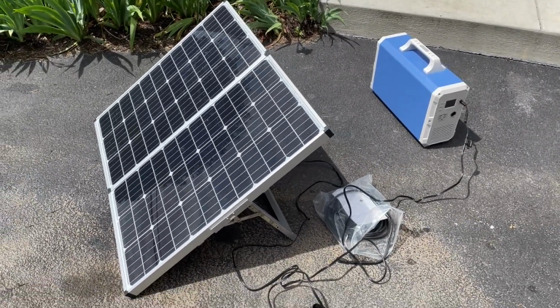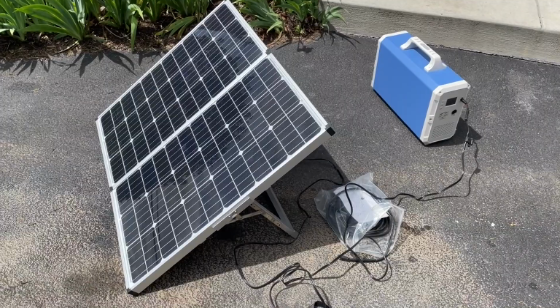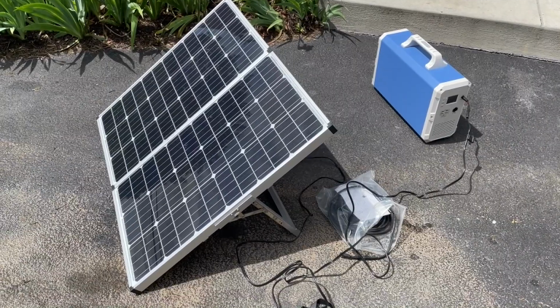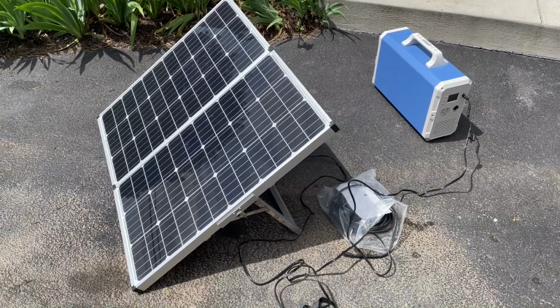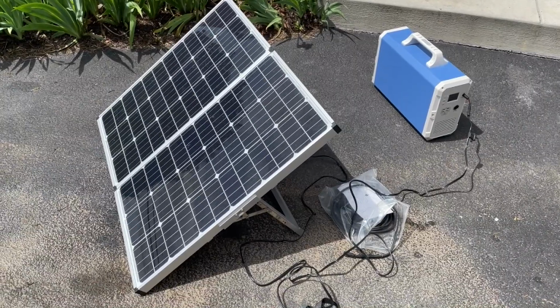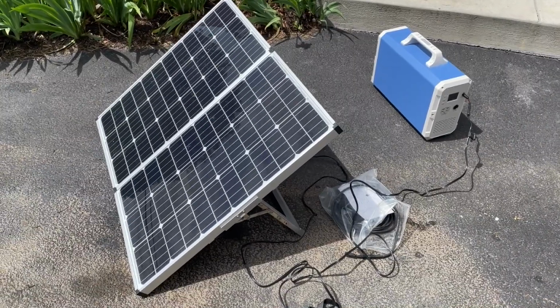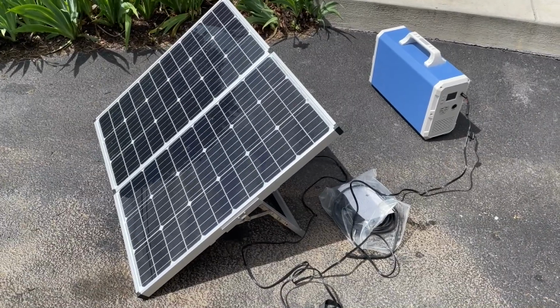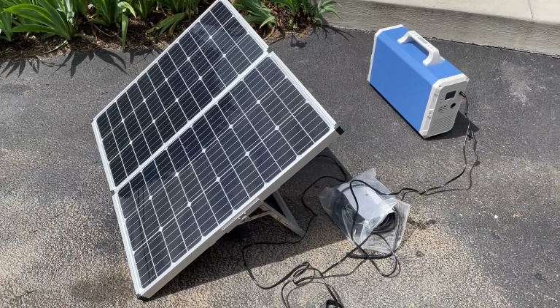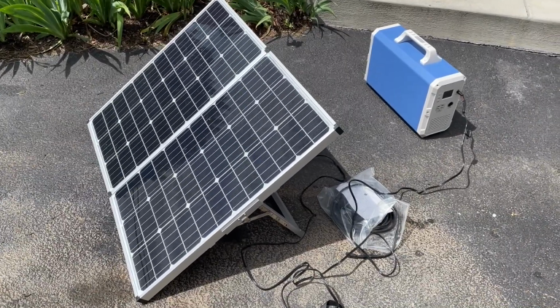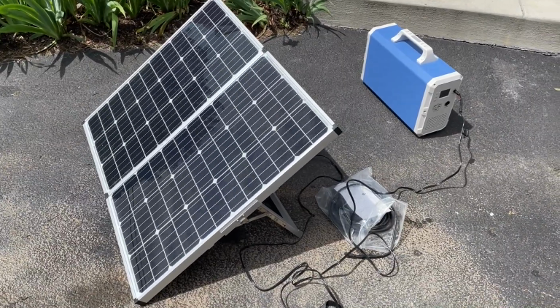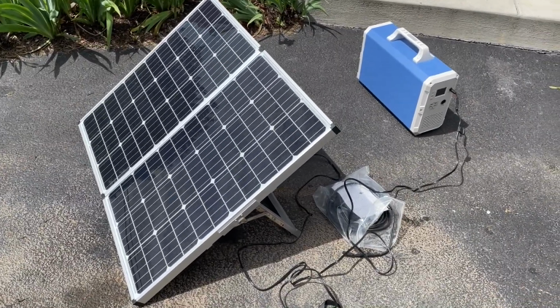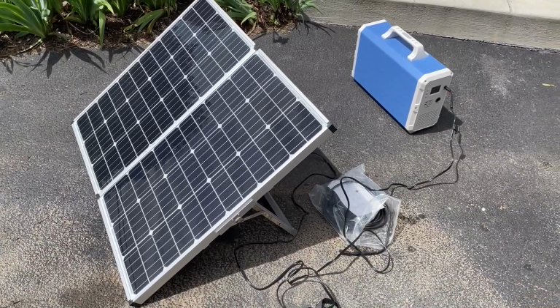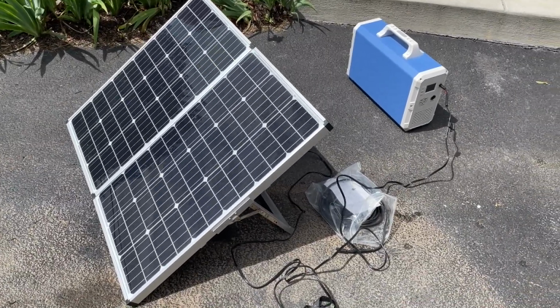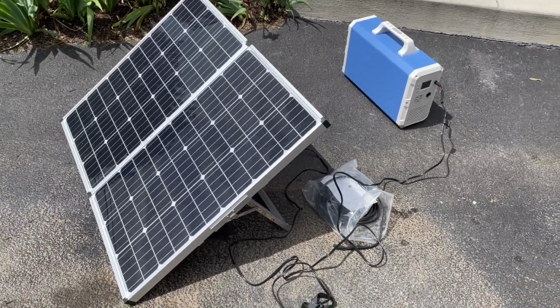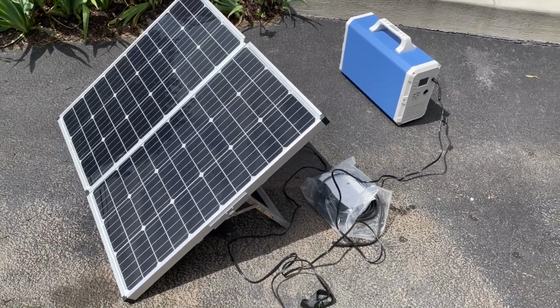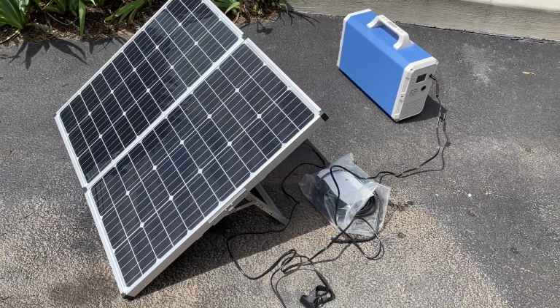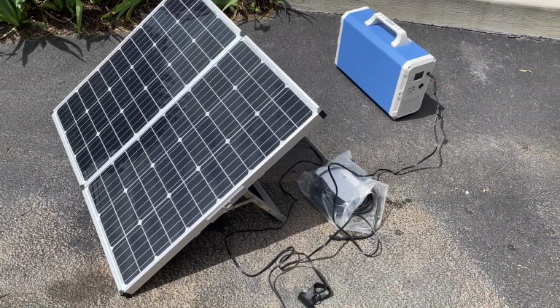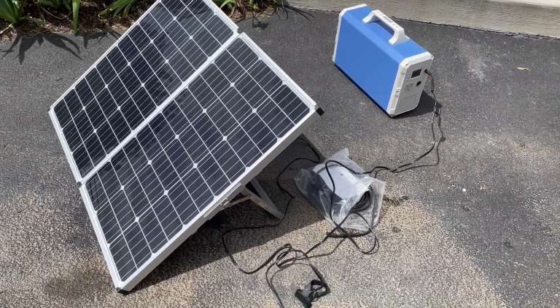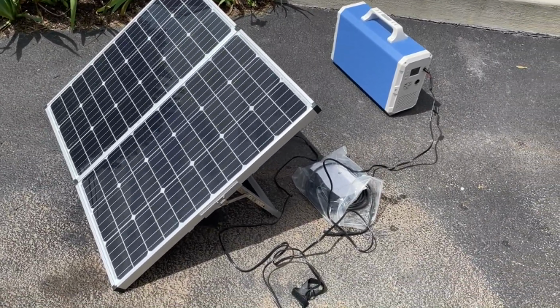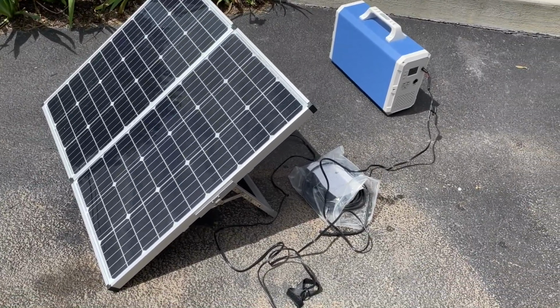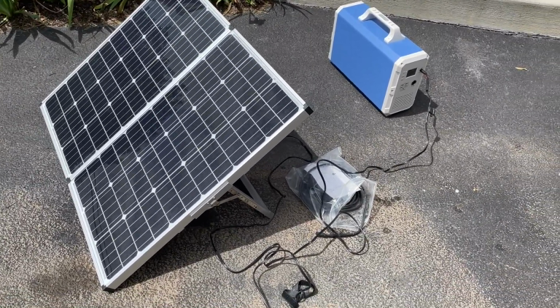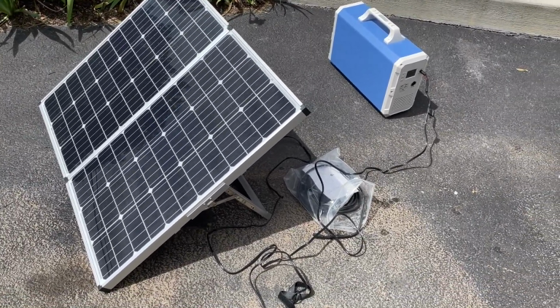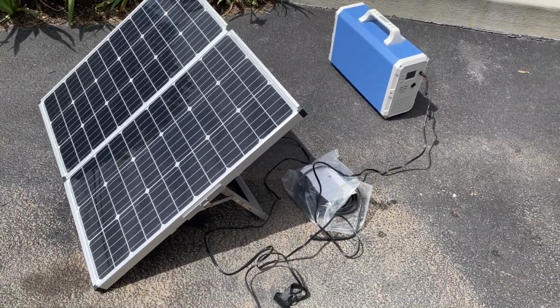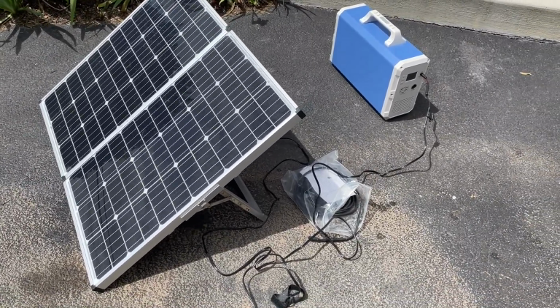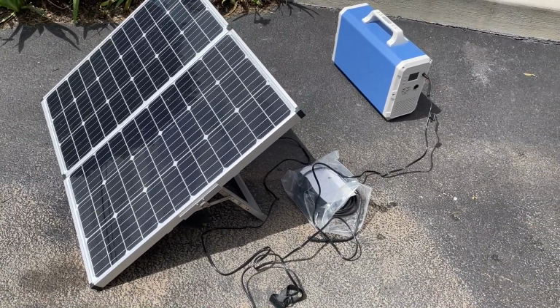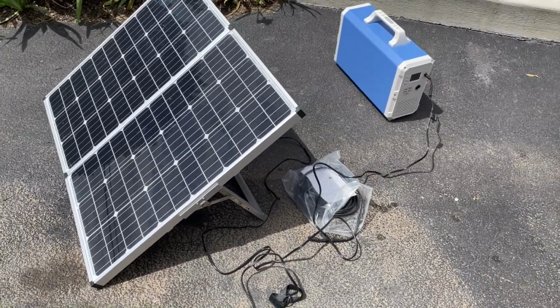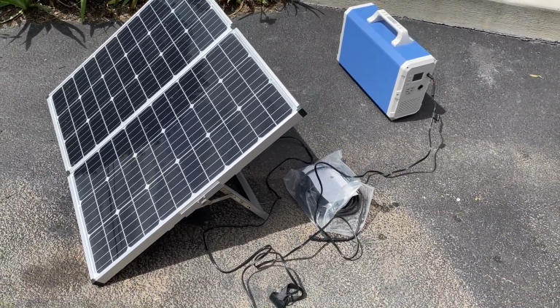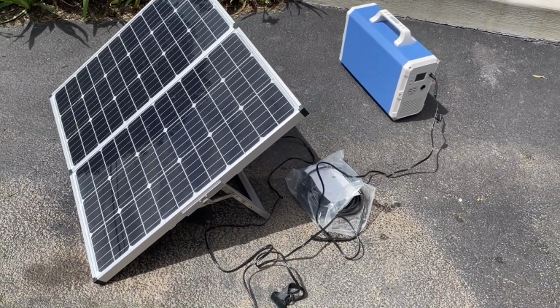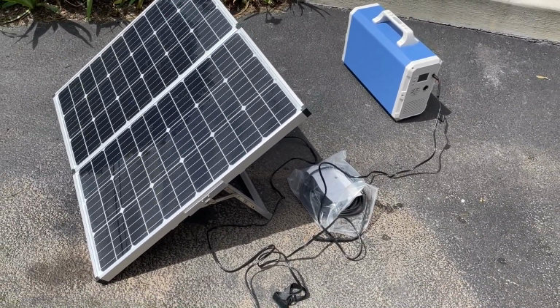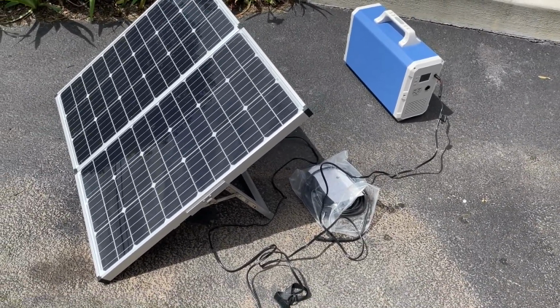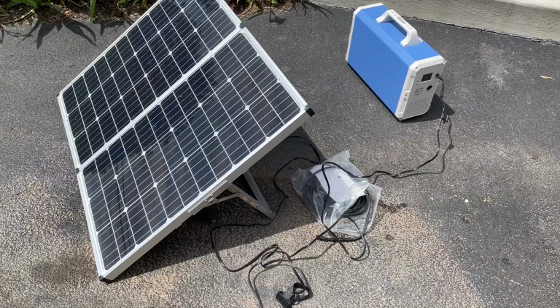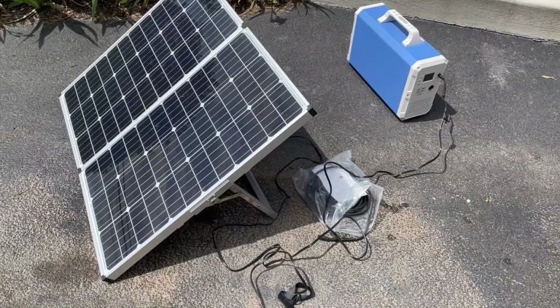It is May 5th, and if I have enough sun left I'll plug them in to see what I get from them.